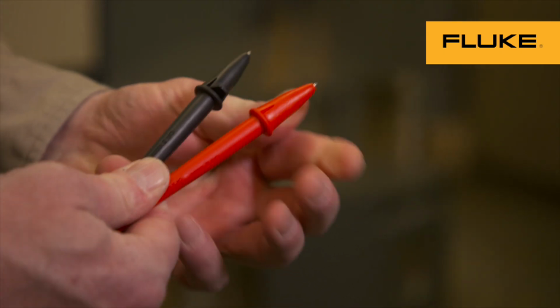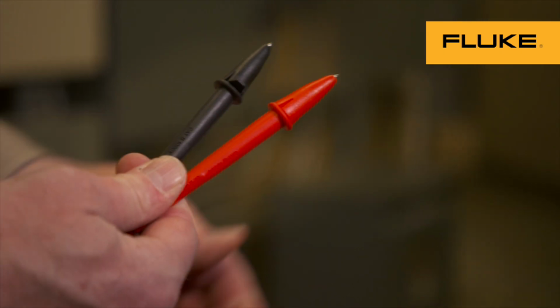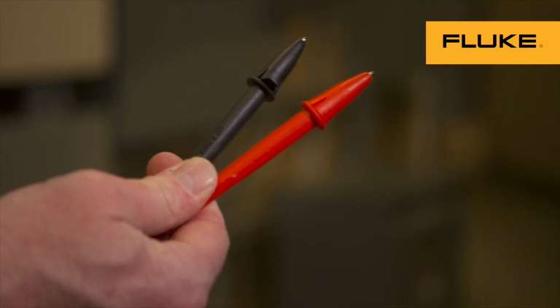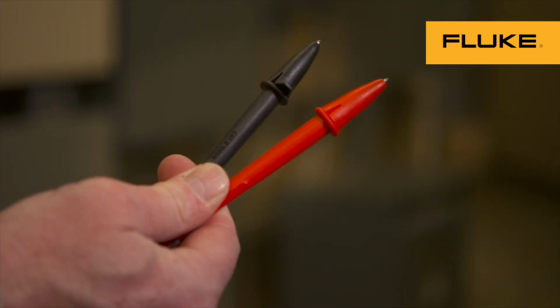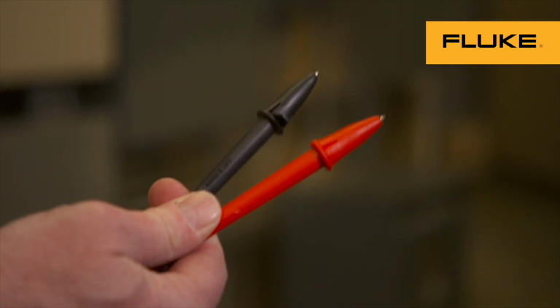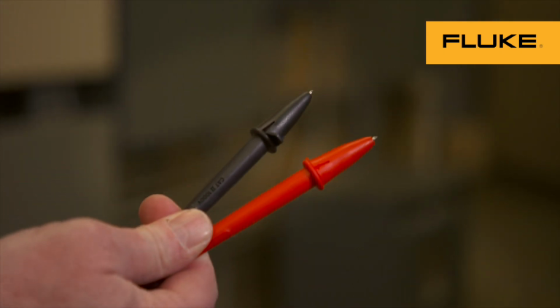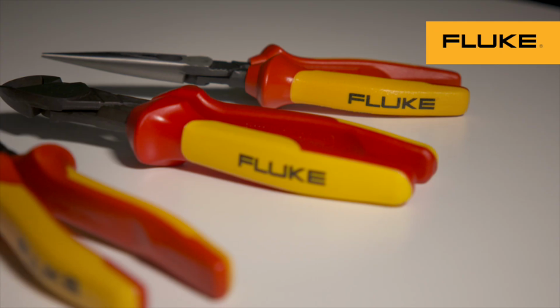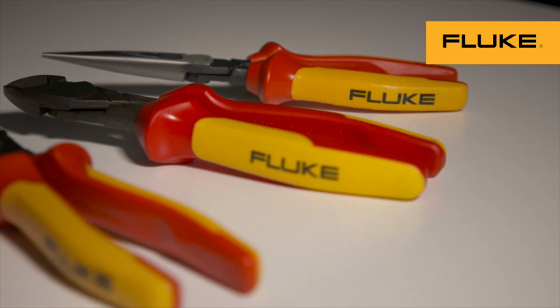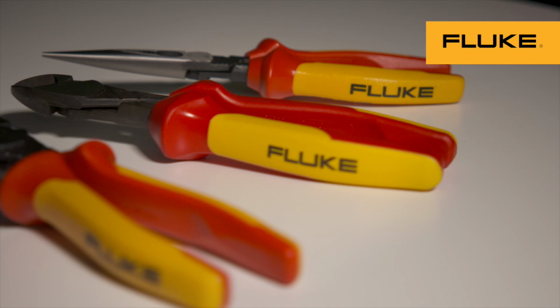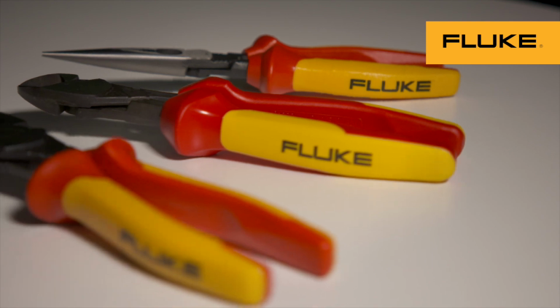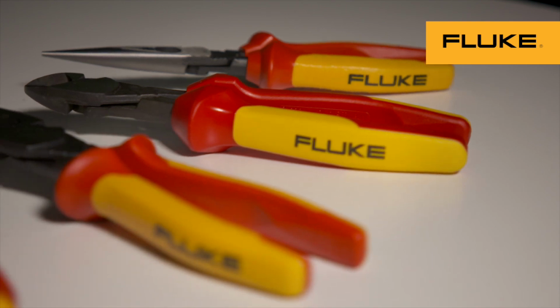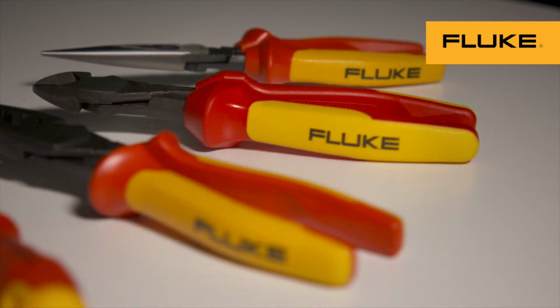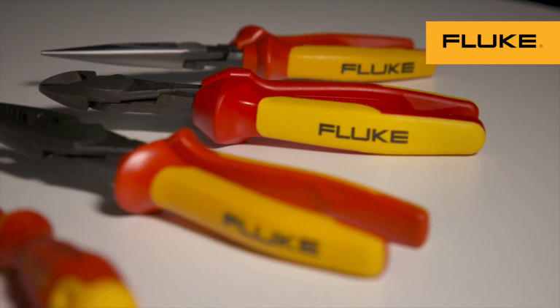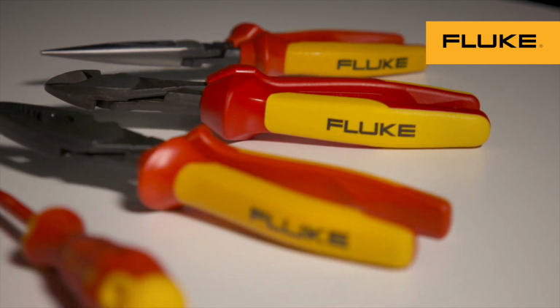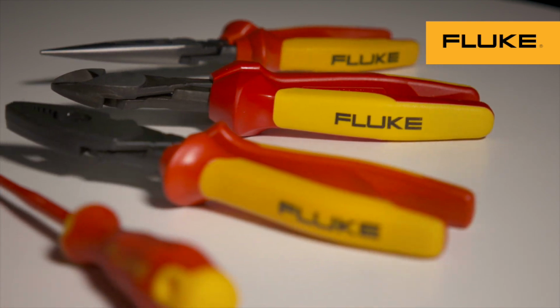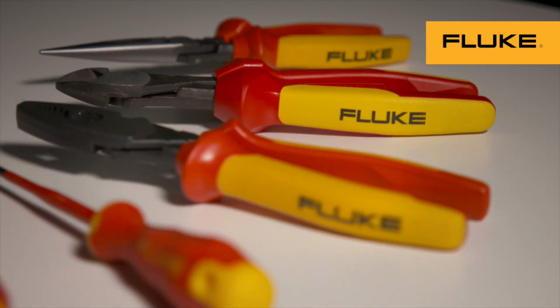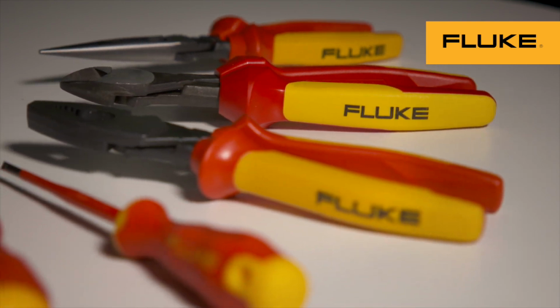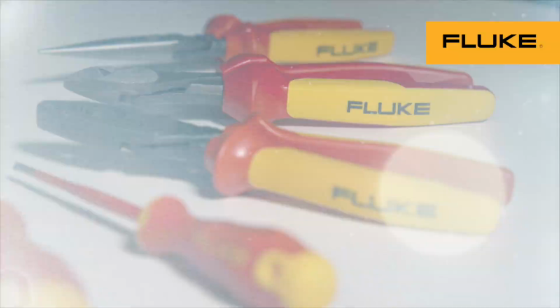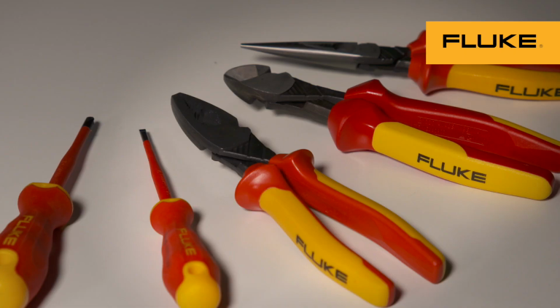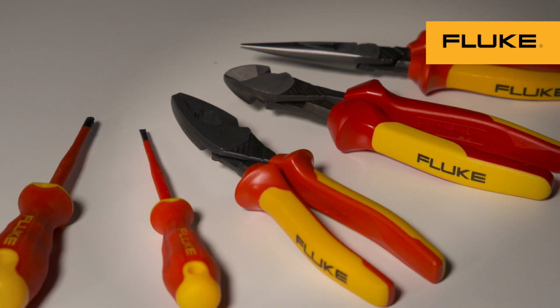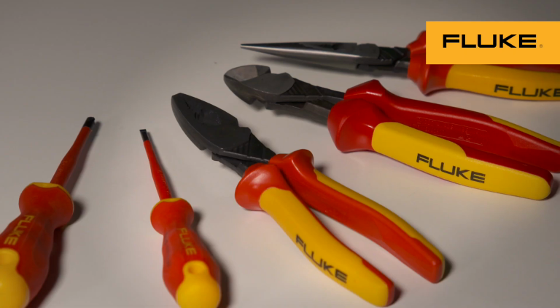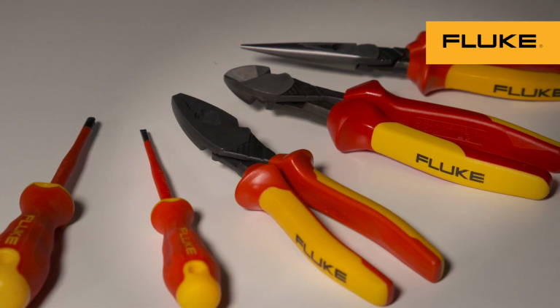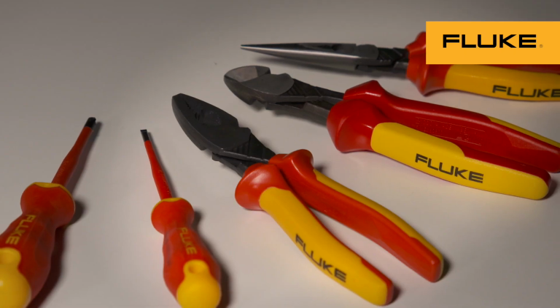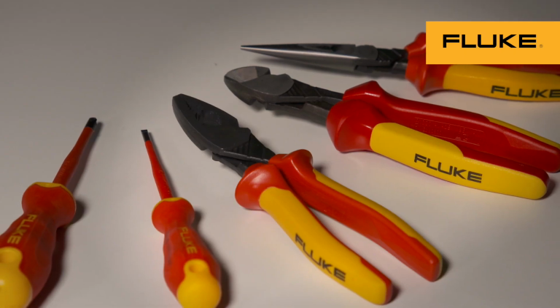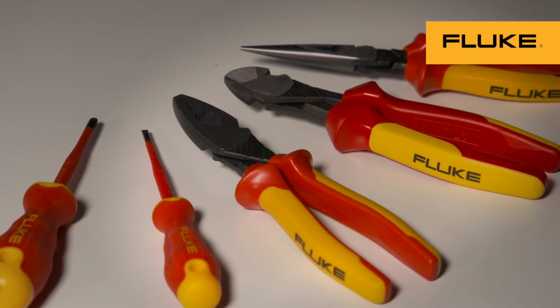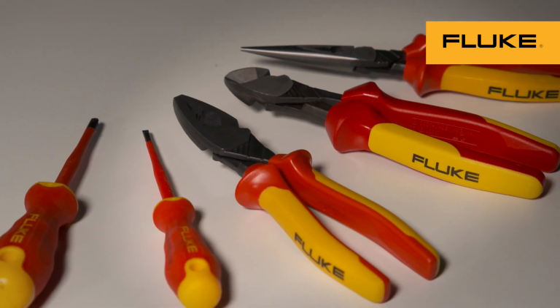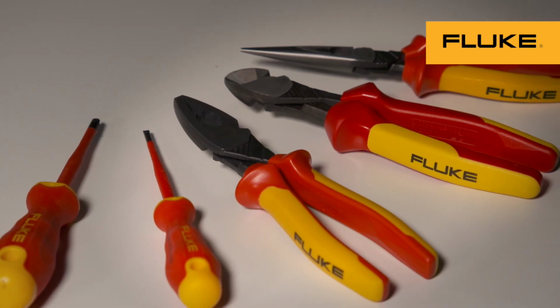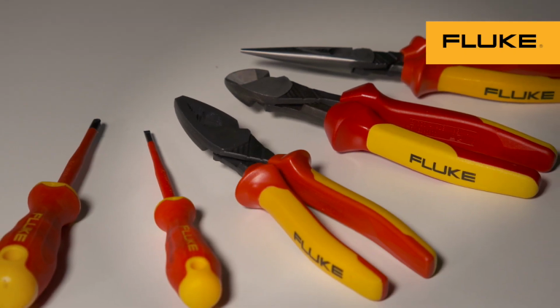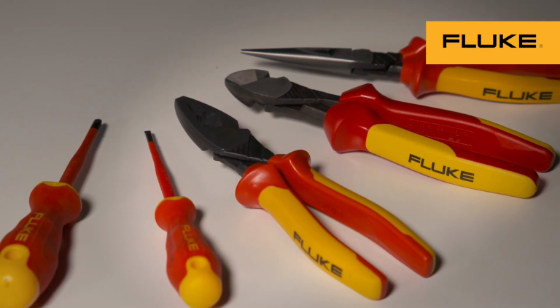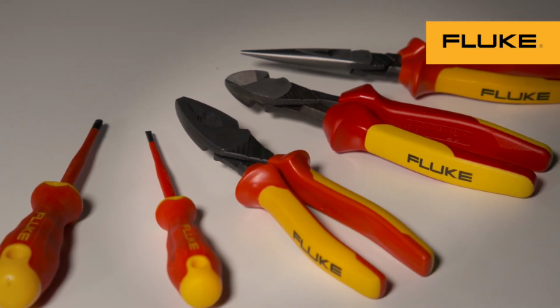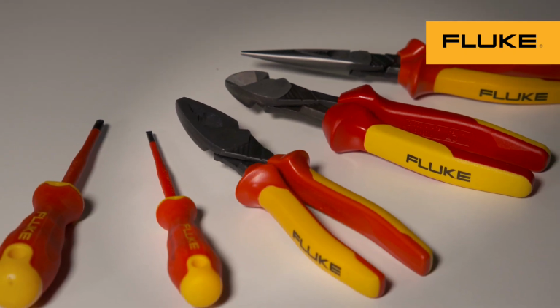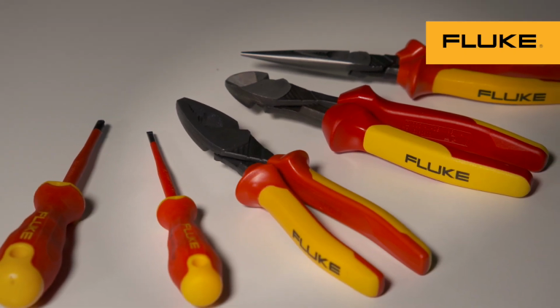And now, Fluke insulated hand tools are designed to block potentially hazardous voltage from reaching you.